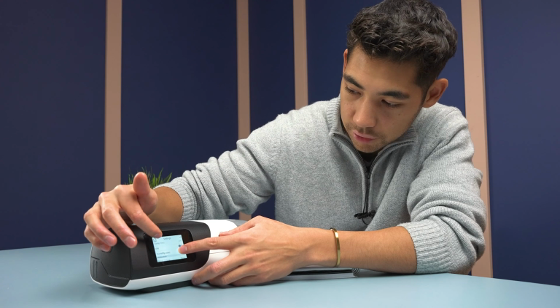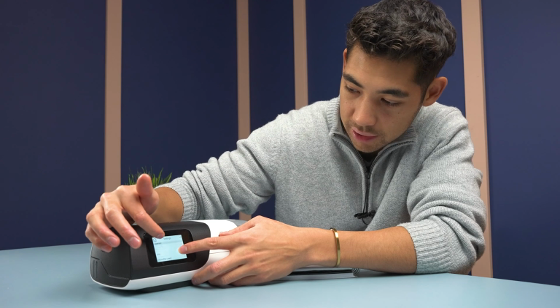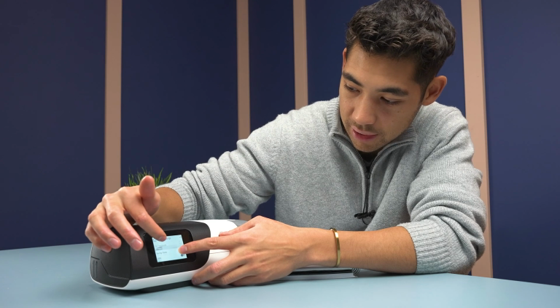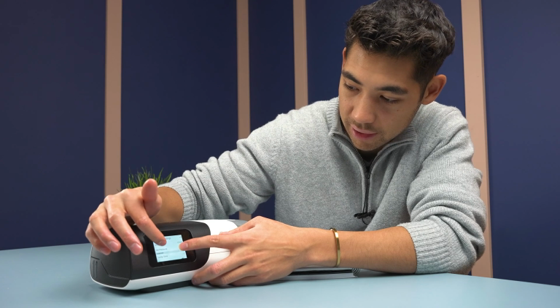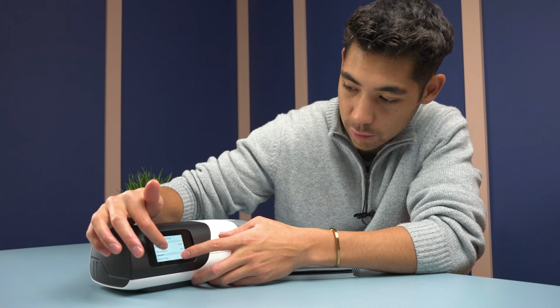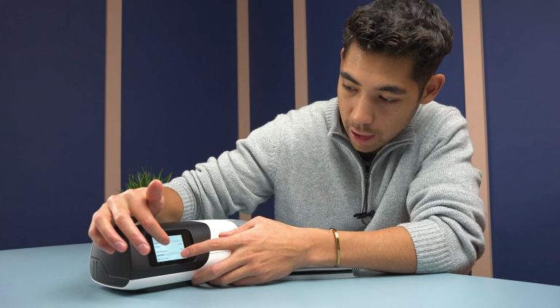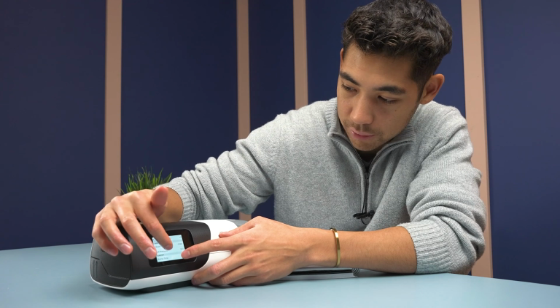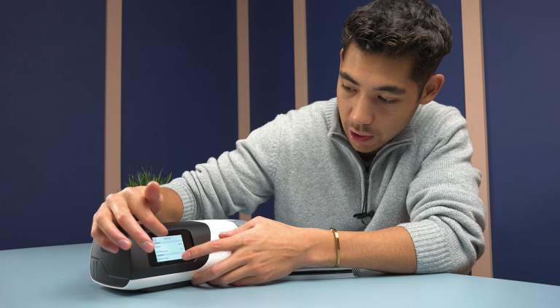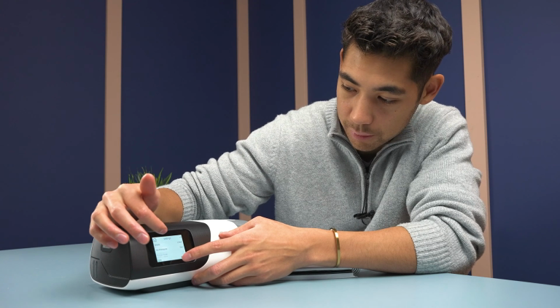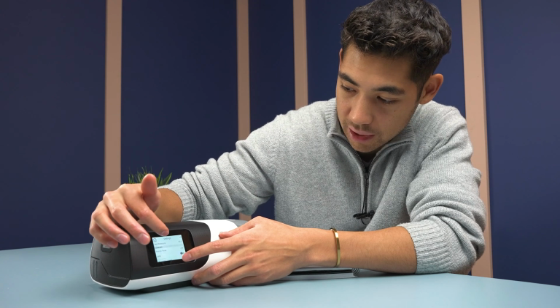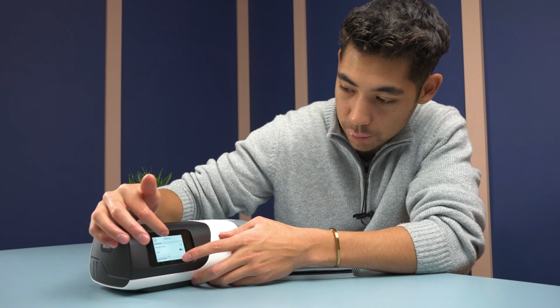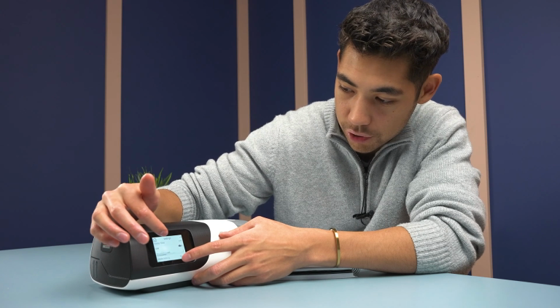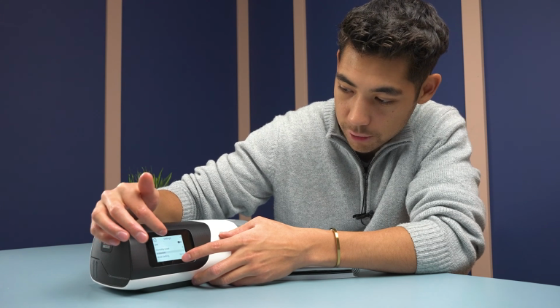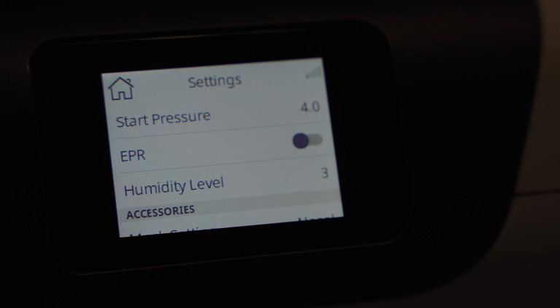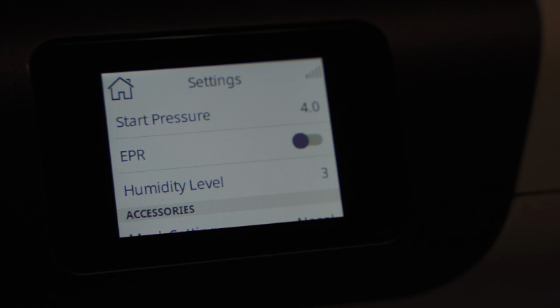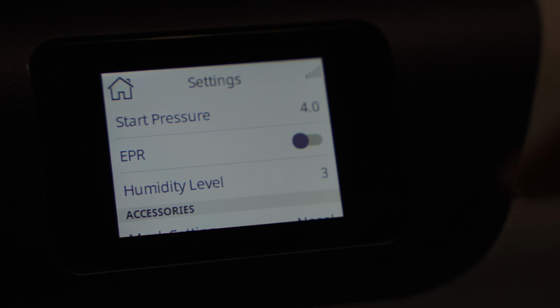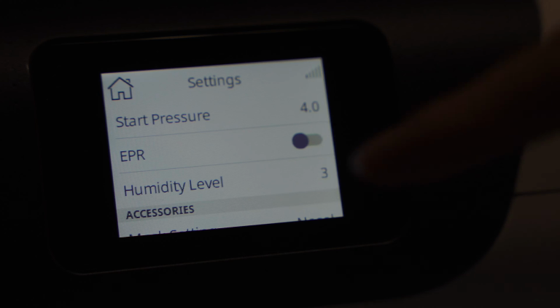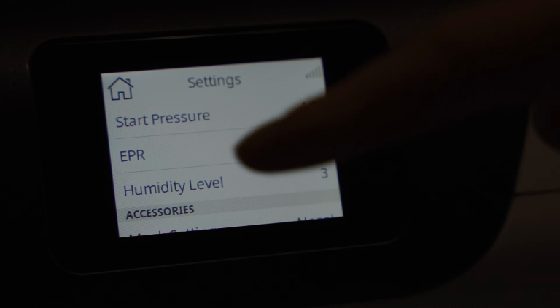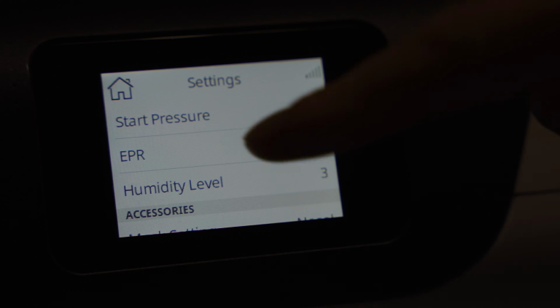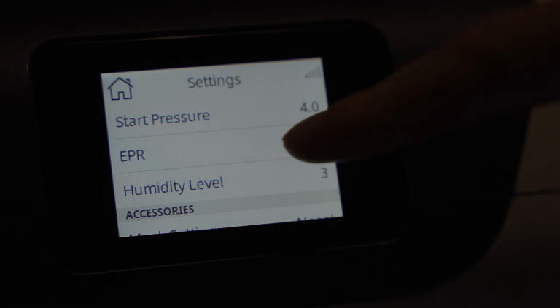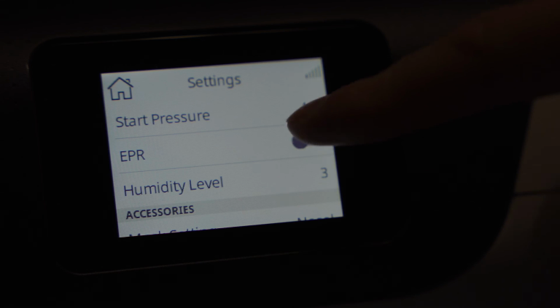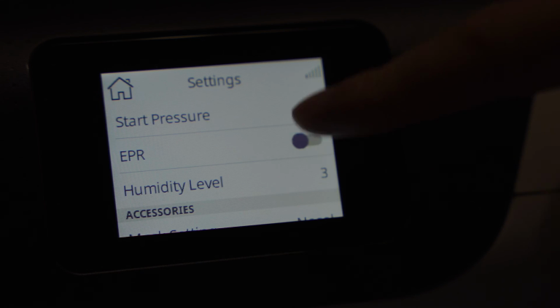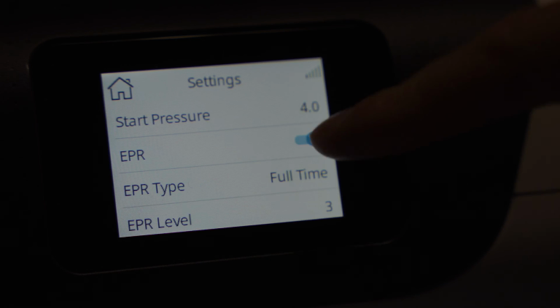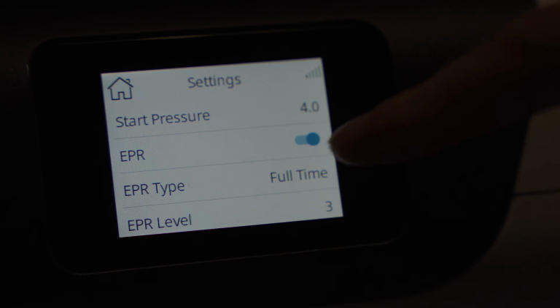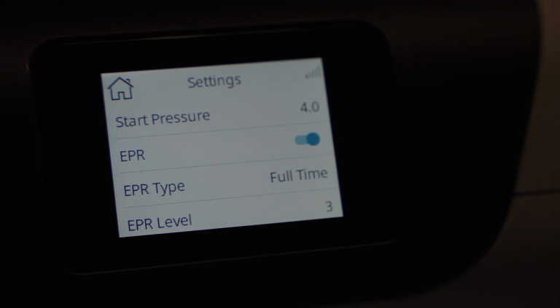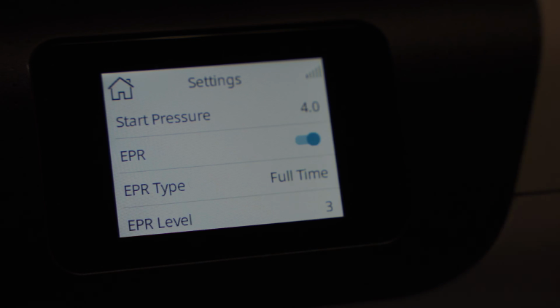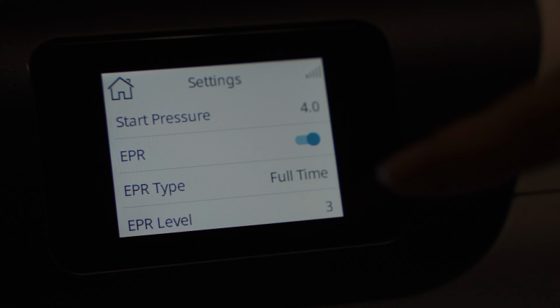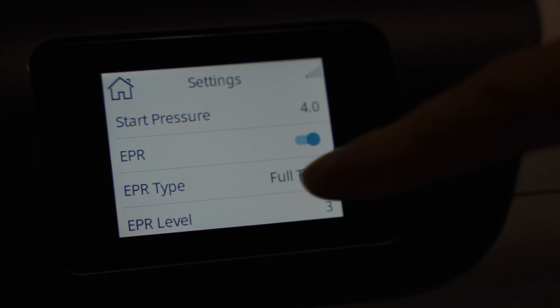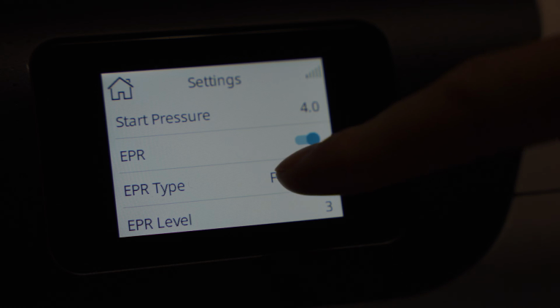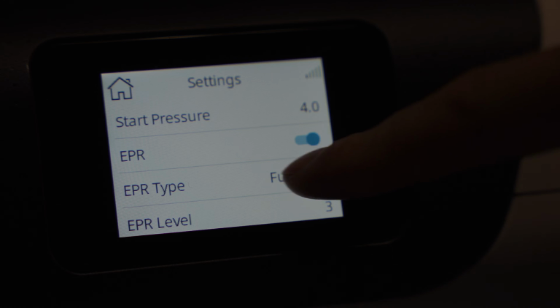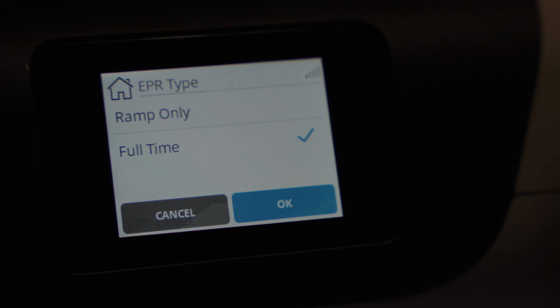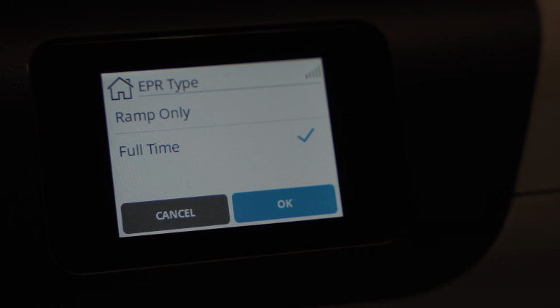You're also going to see things like ramp time and set pressure. Your EPR — you want to turn that on.